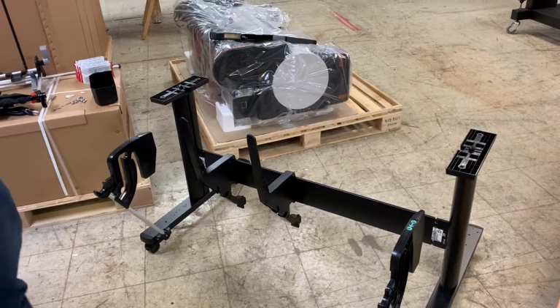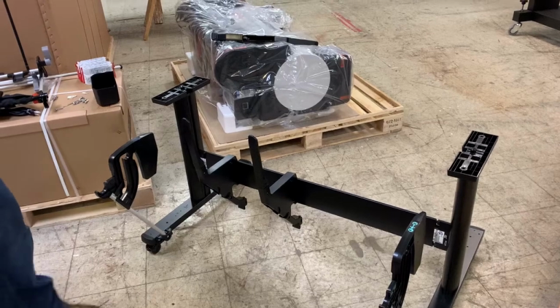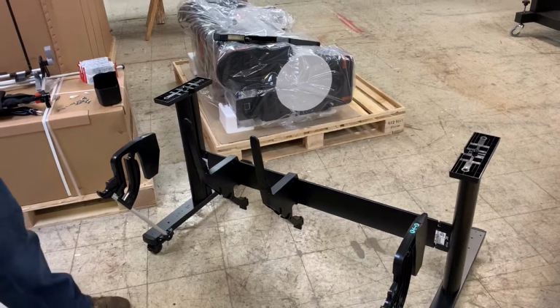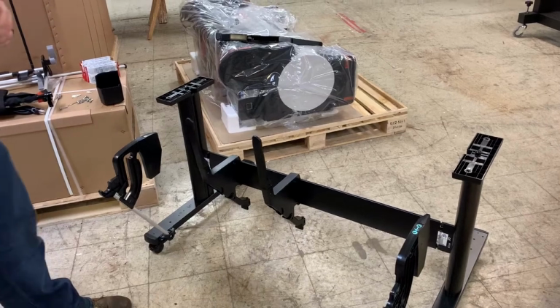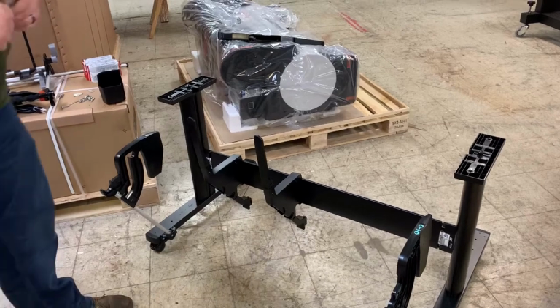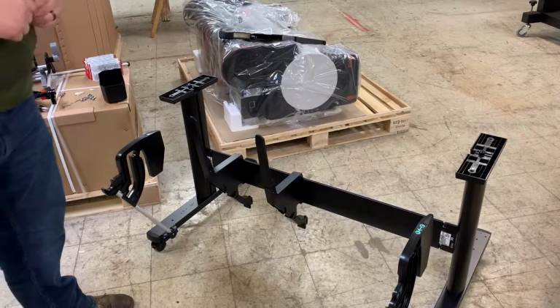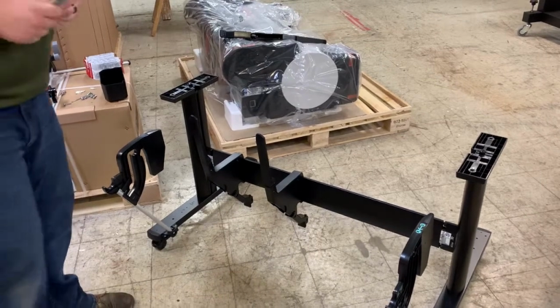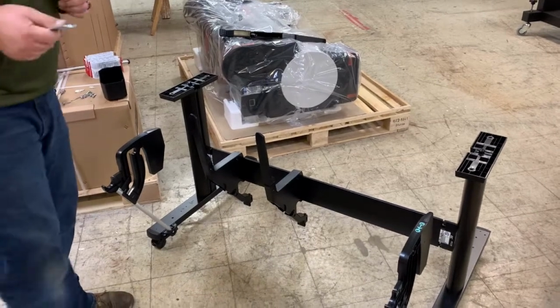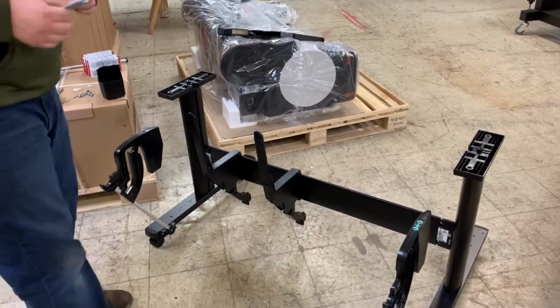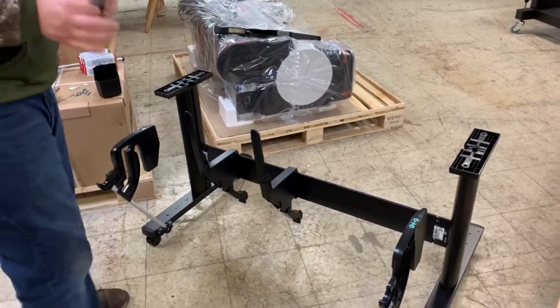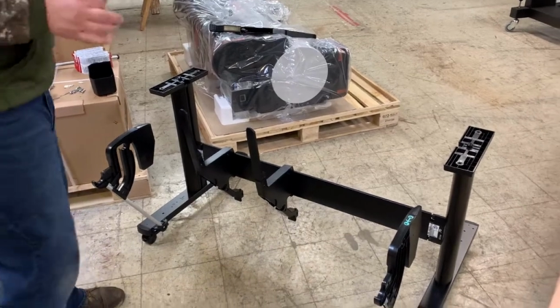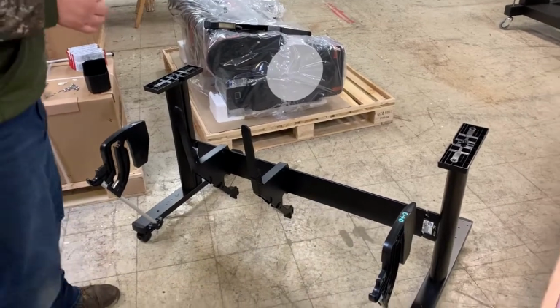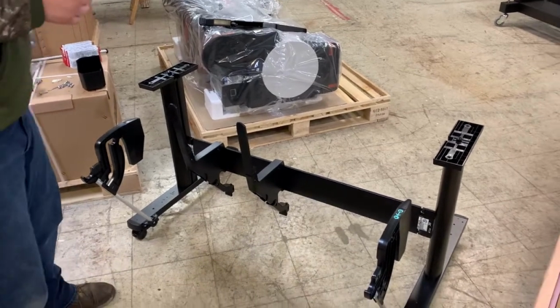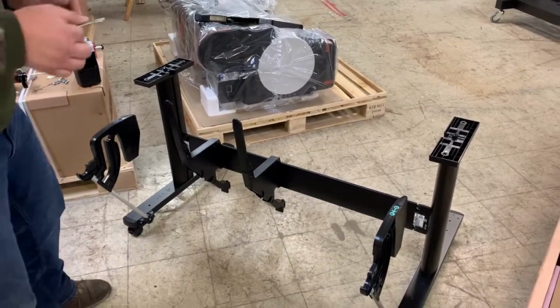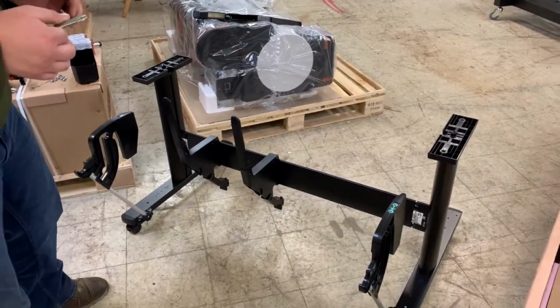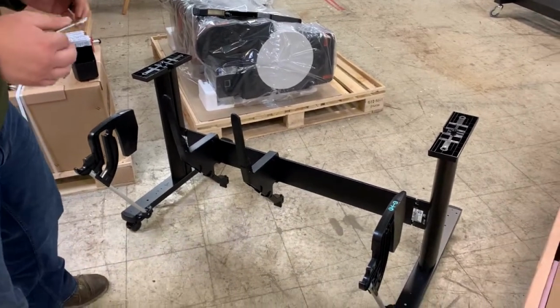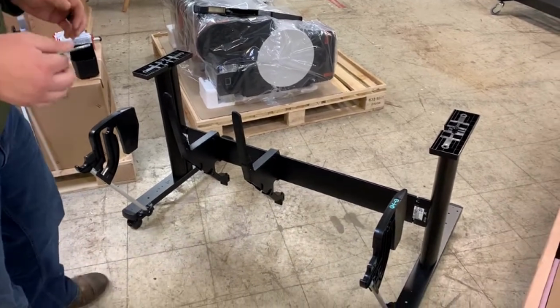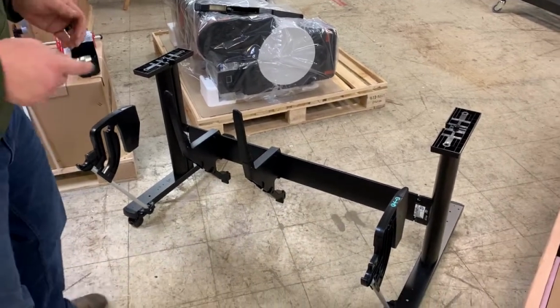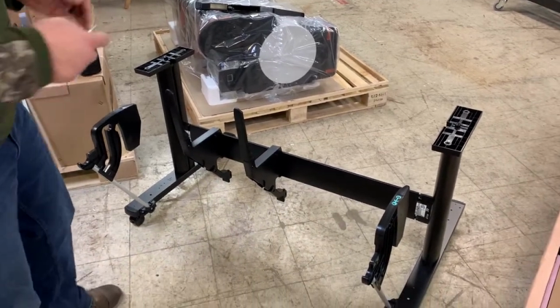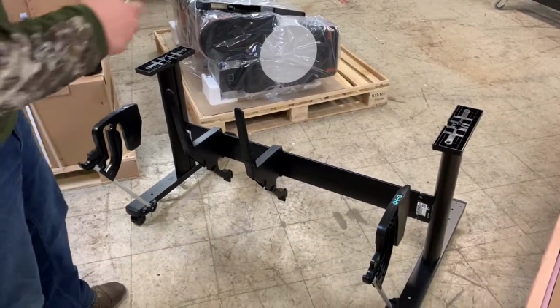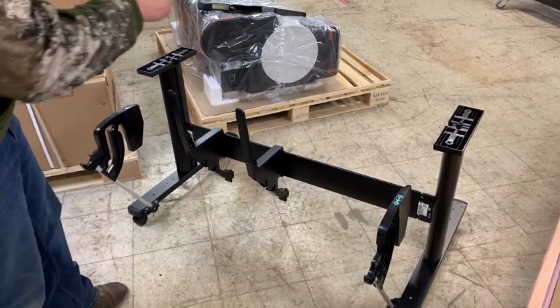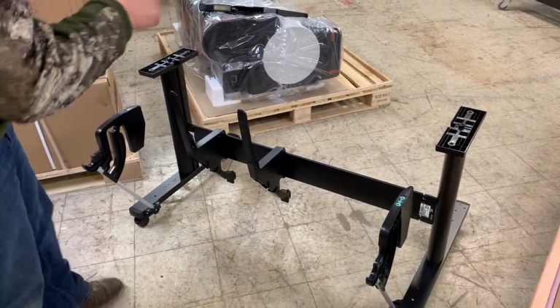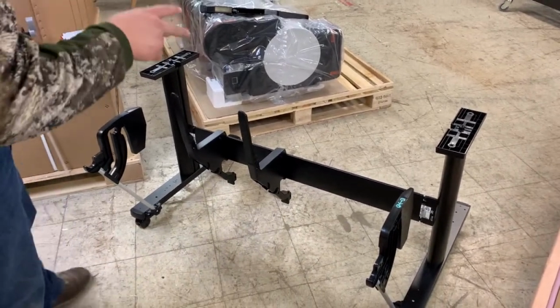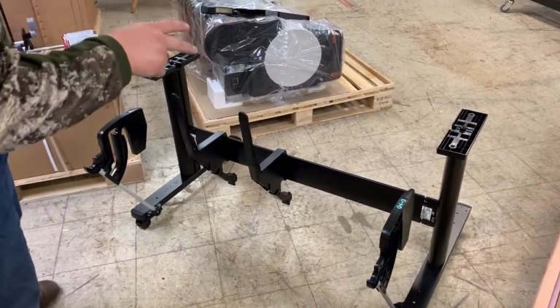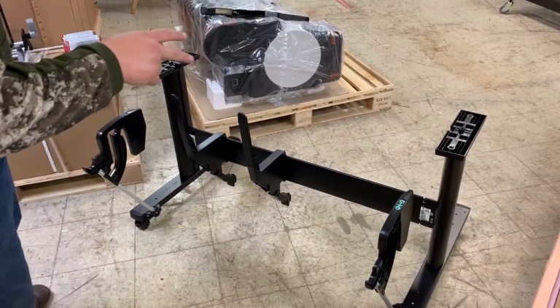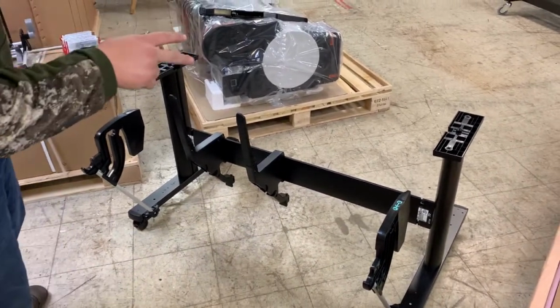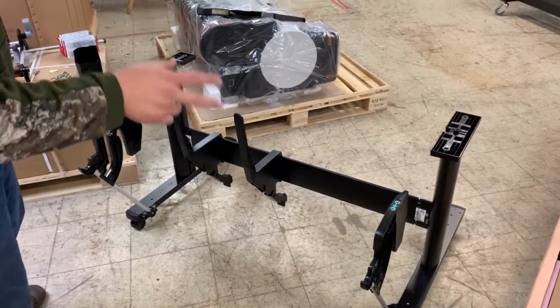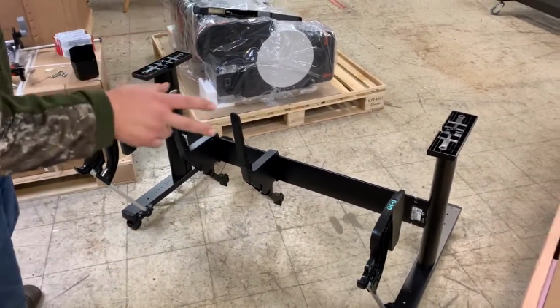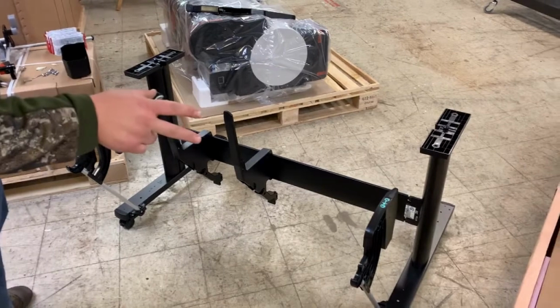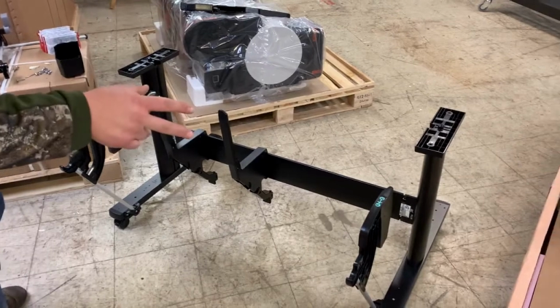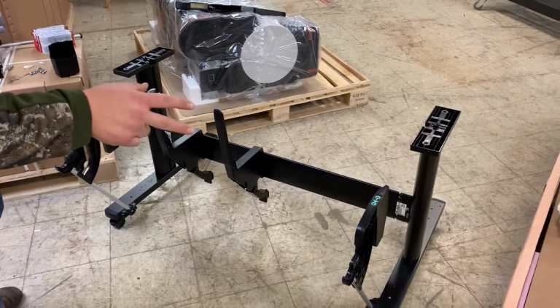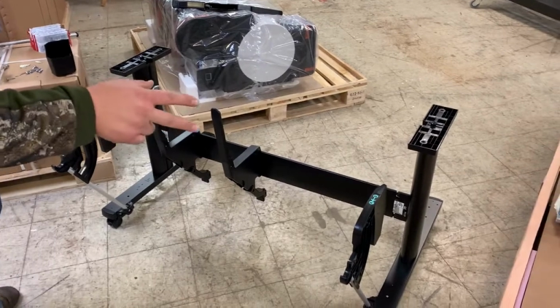This is the TM305 machine assembly. I've already taken everything out of the box.